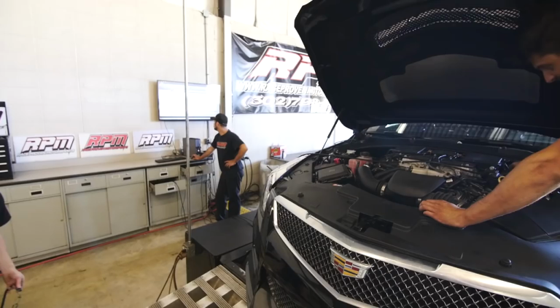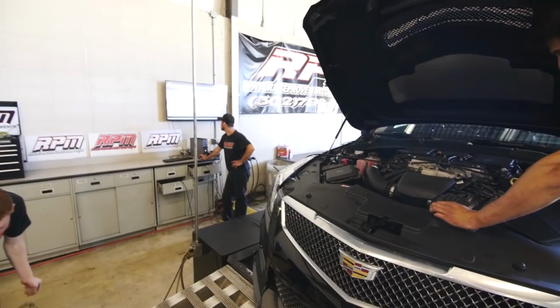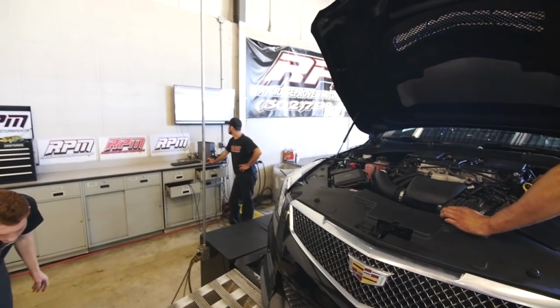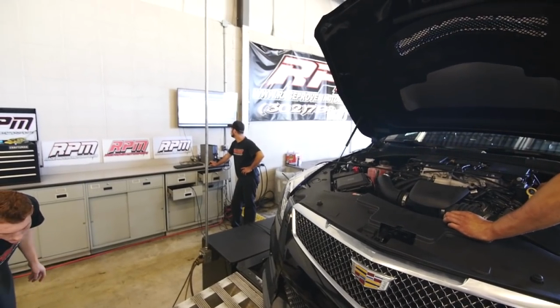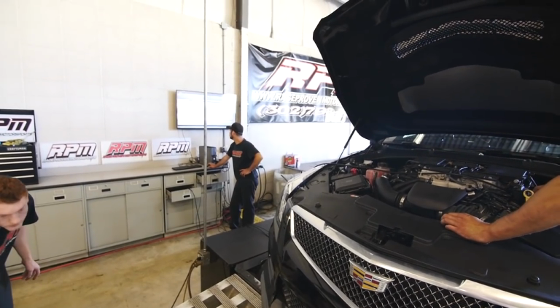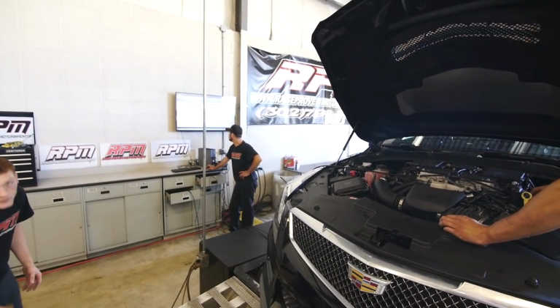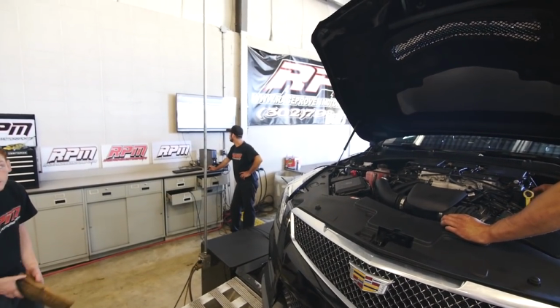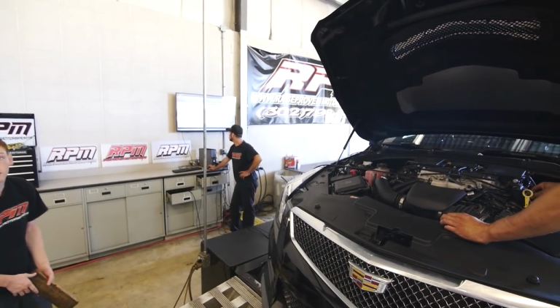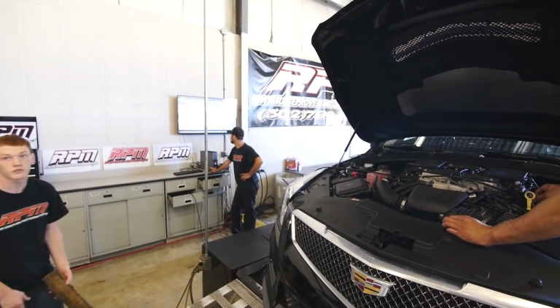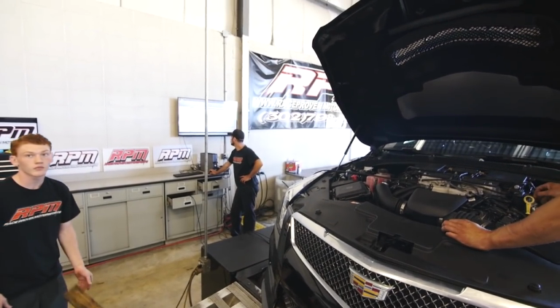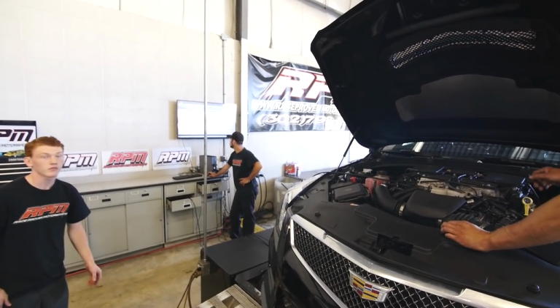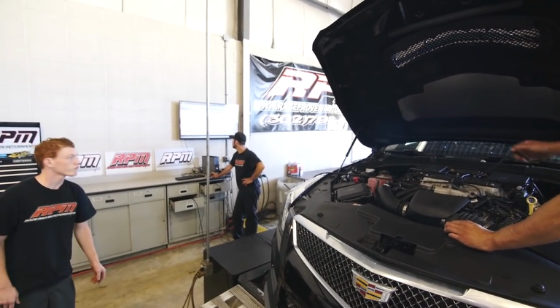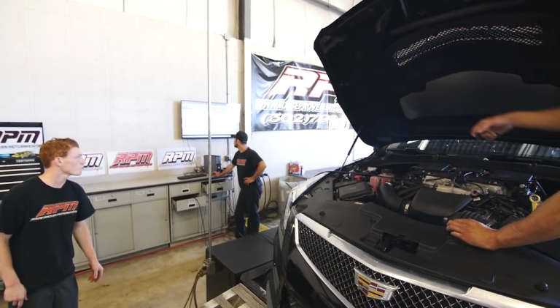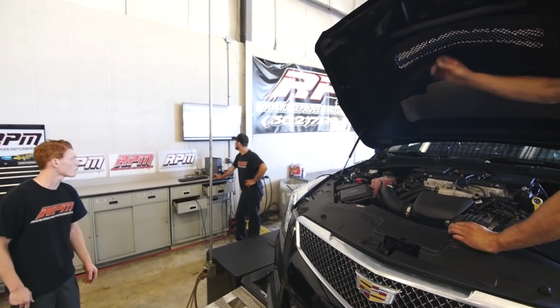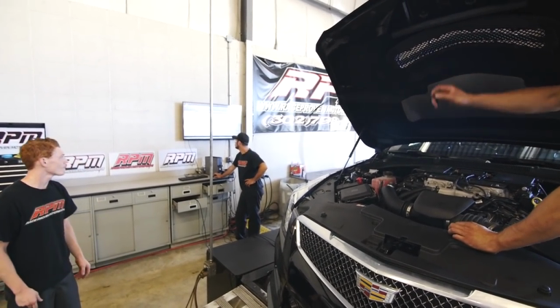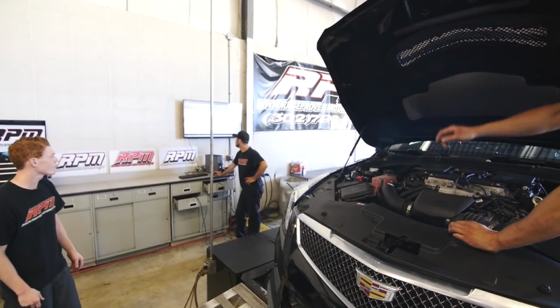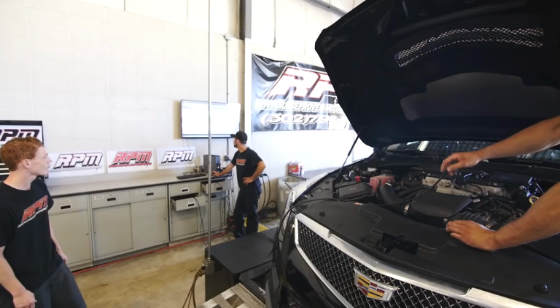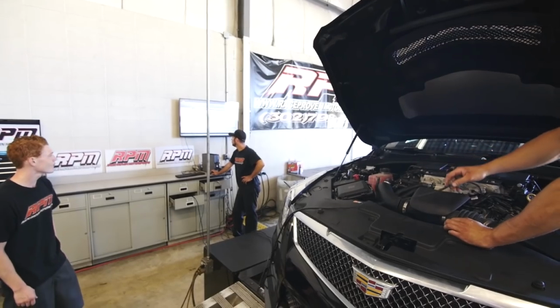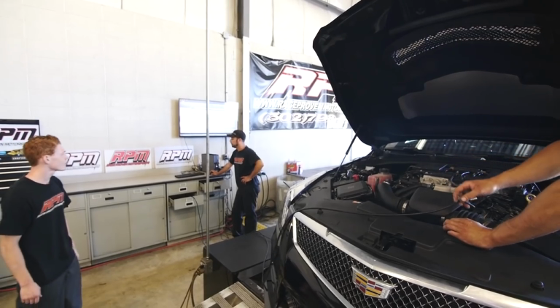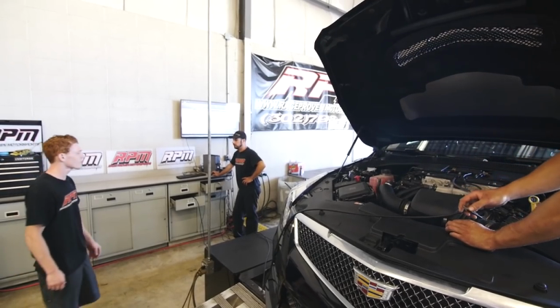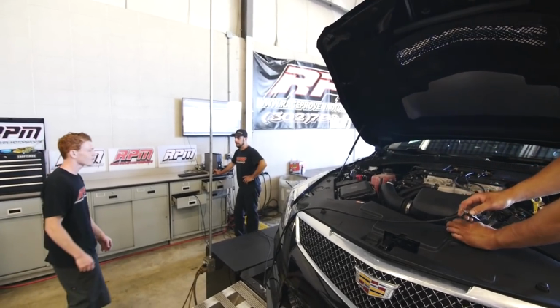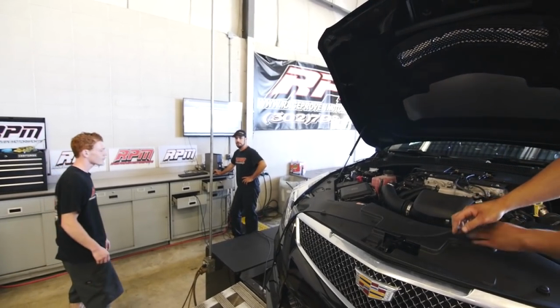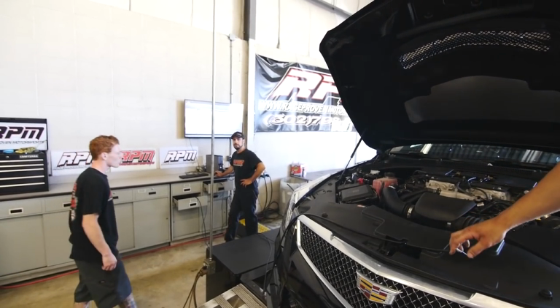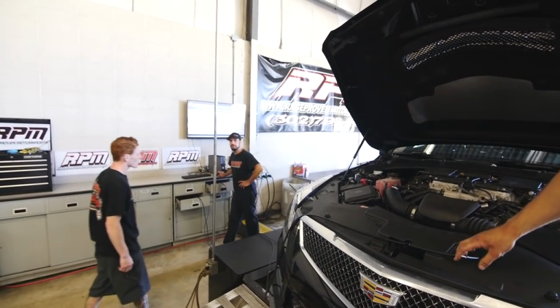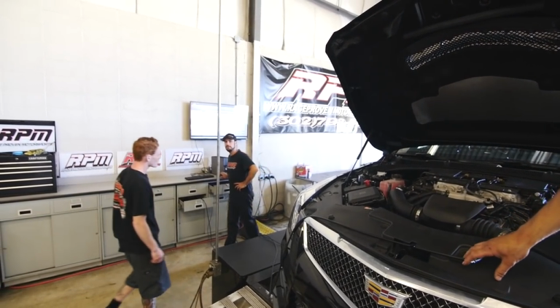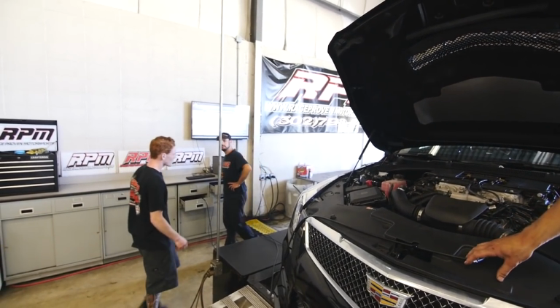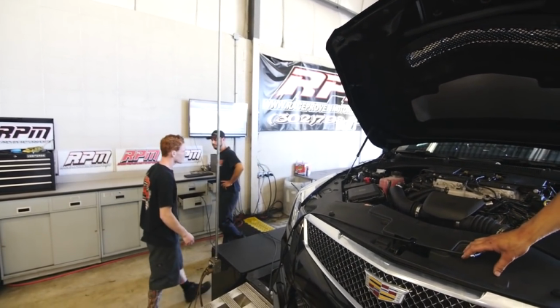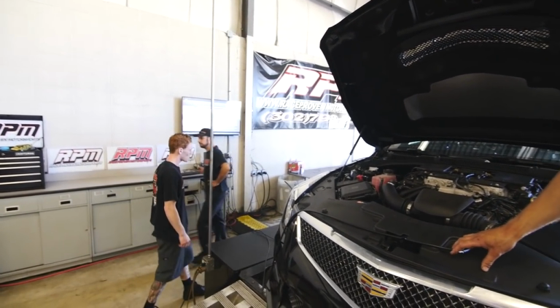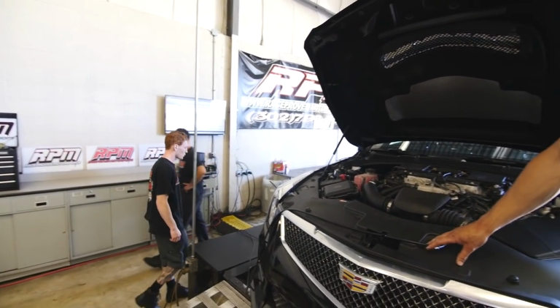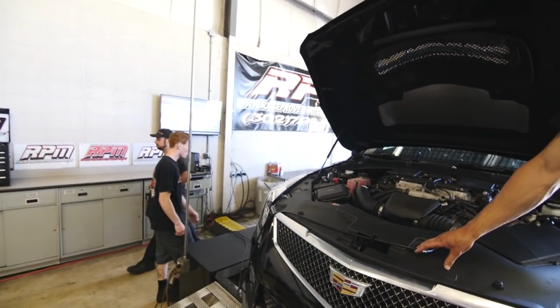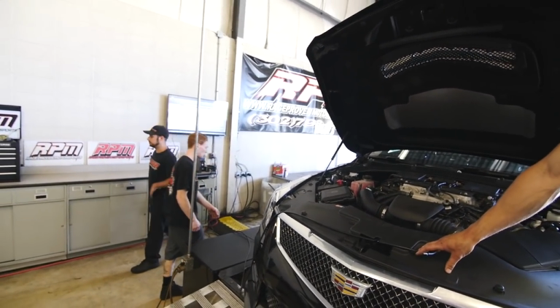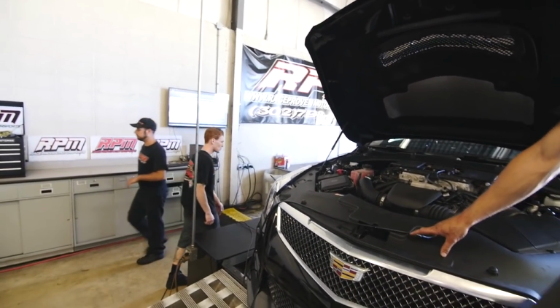What are we doing? We're just doing, like, intake, downpipes and stuff or something? Yeah. Nice. Downpipe, intake. Sweet.